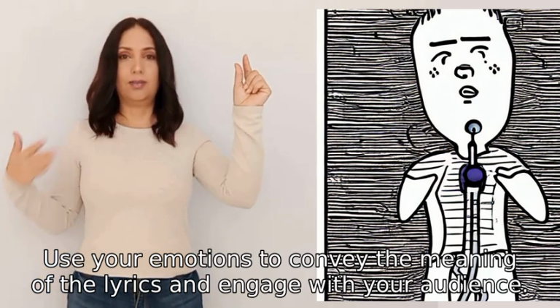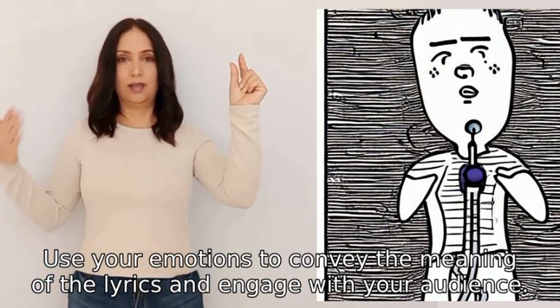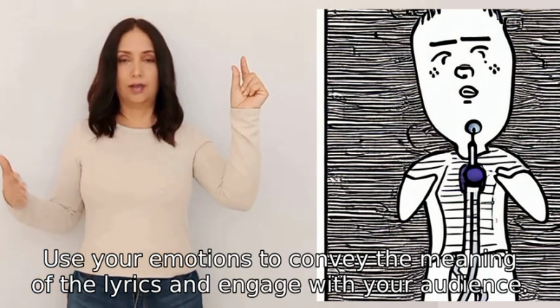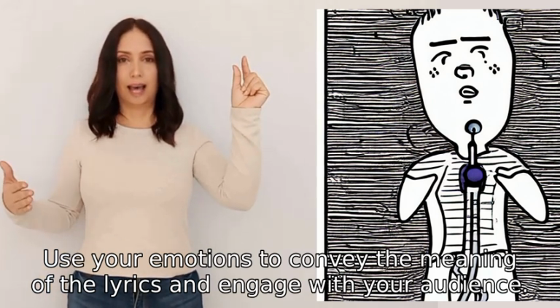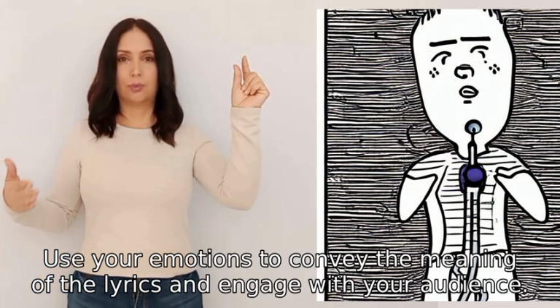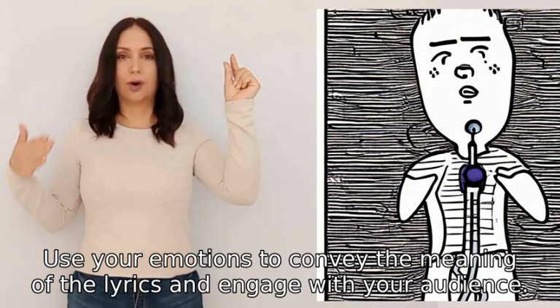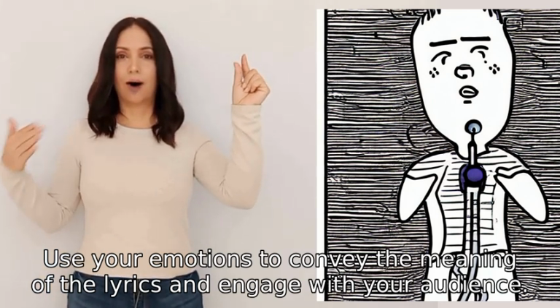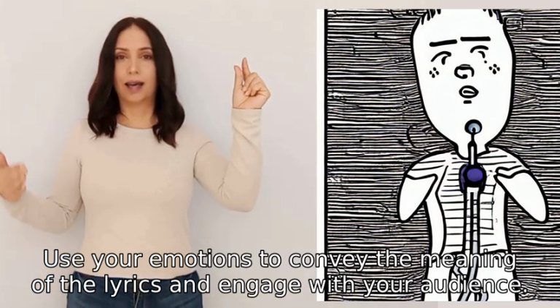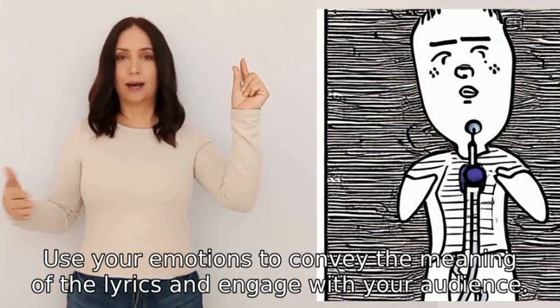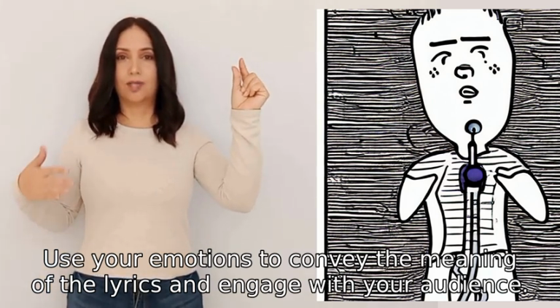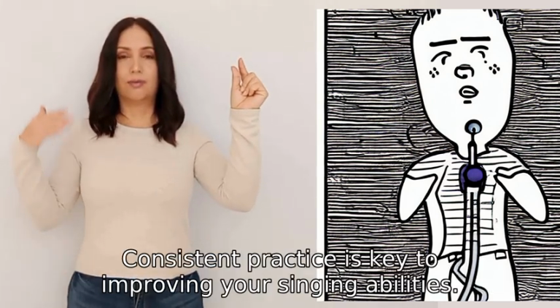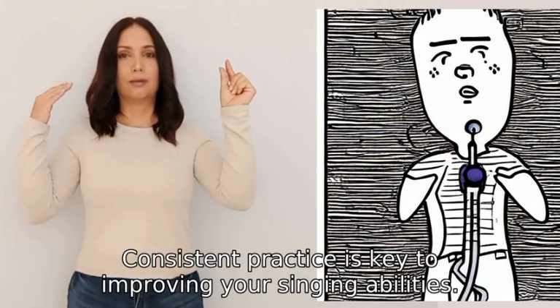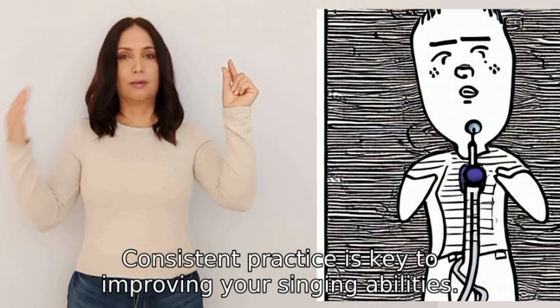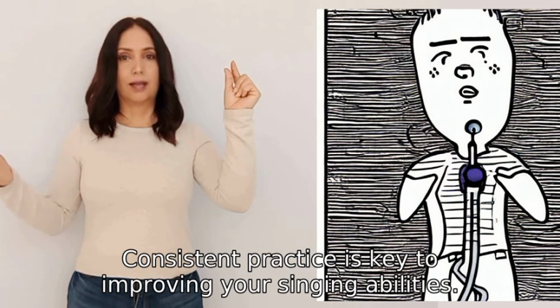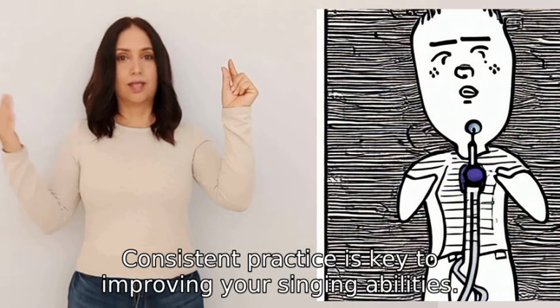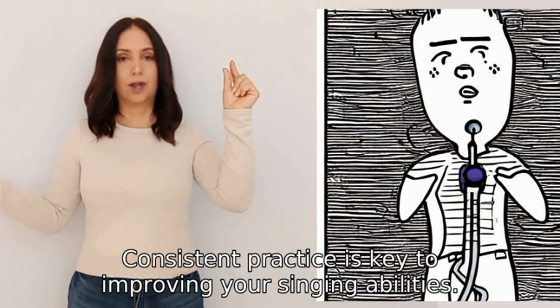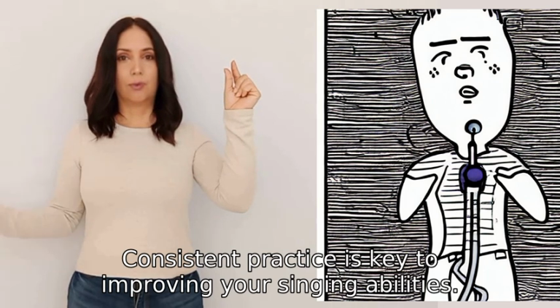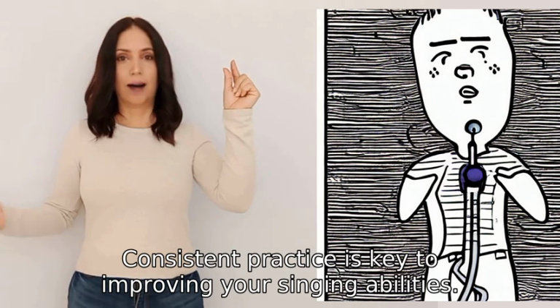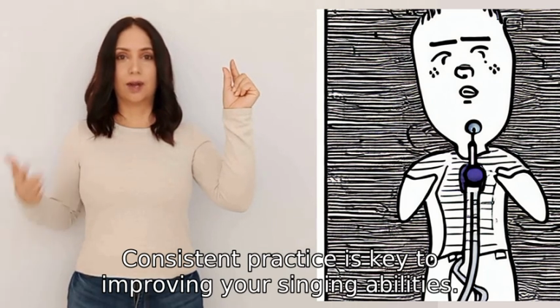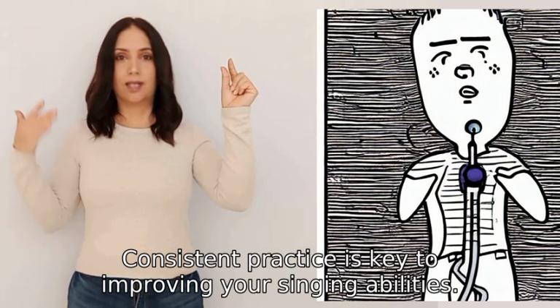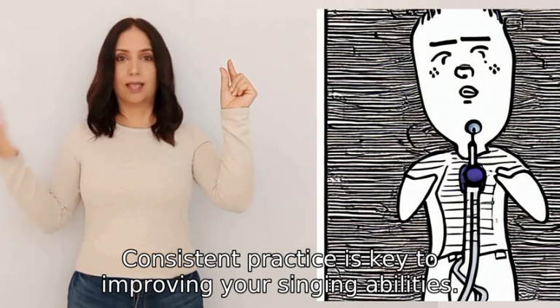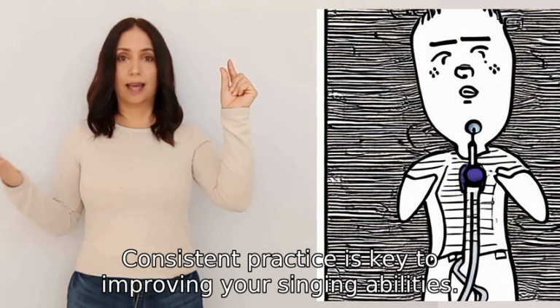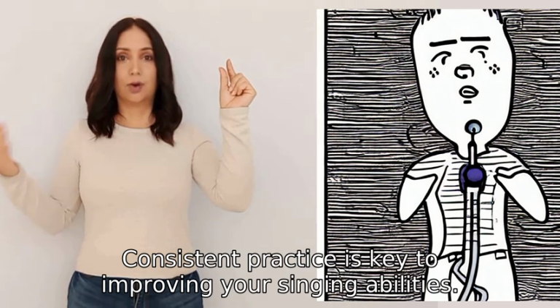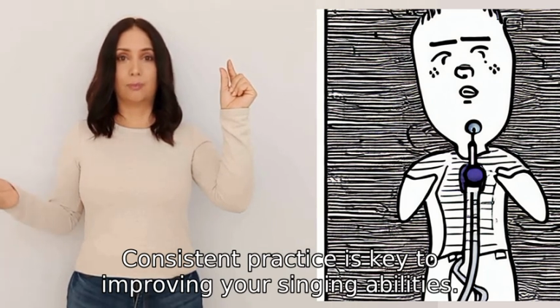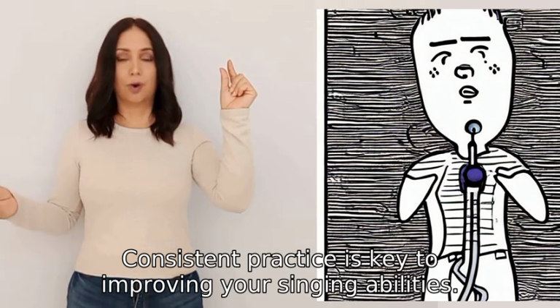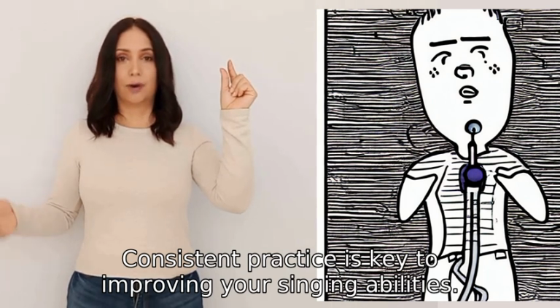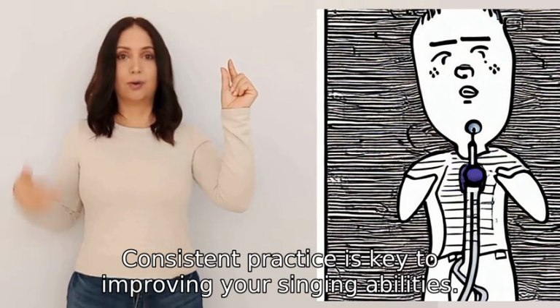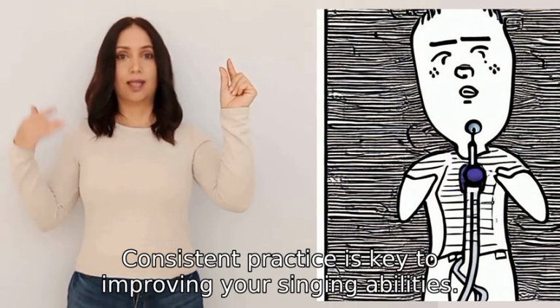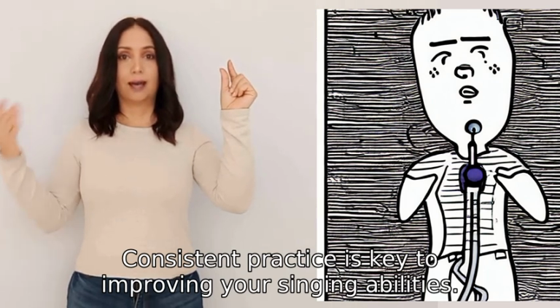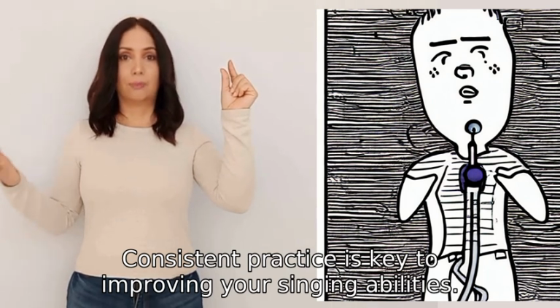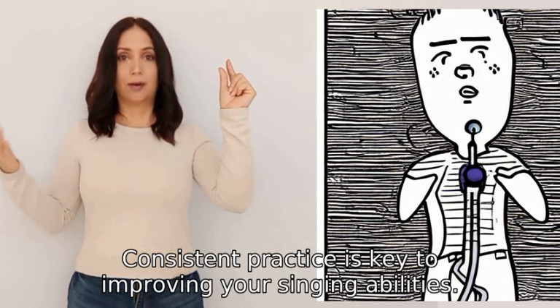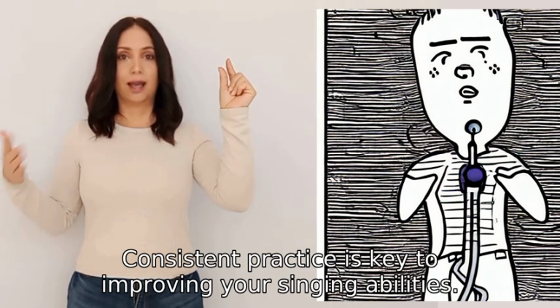Consistent practice is key to improving your singing abilities.